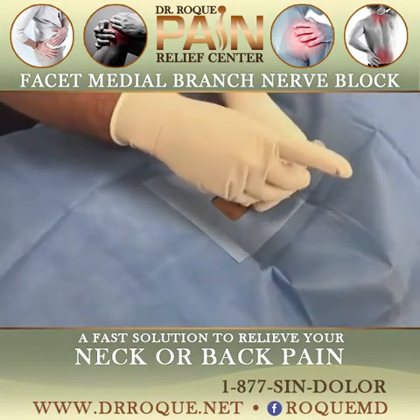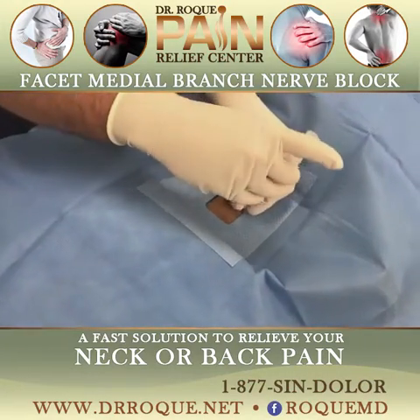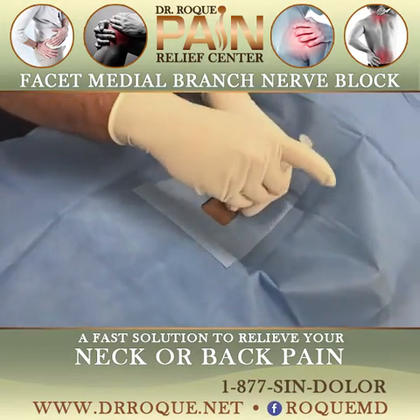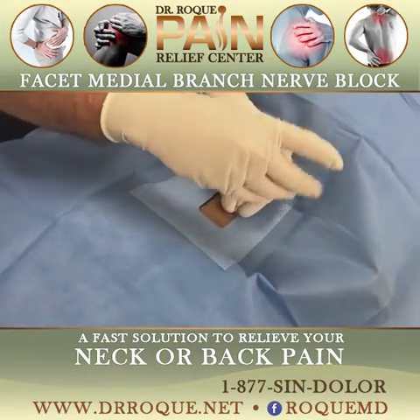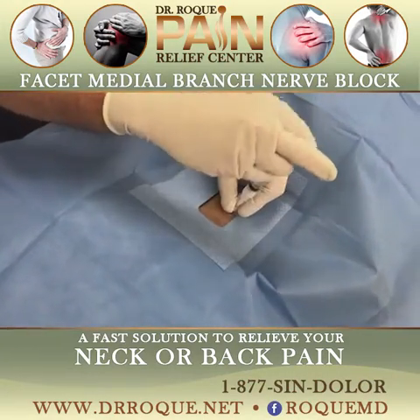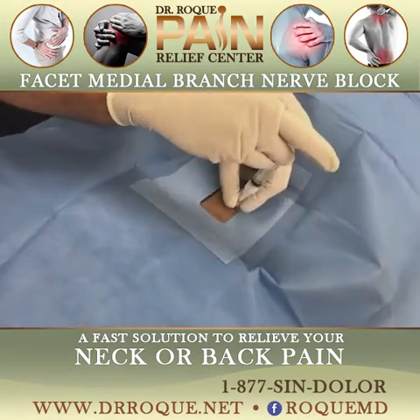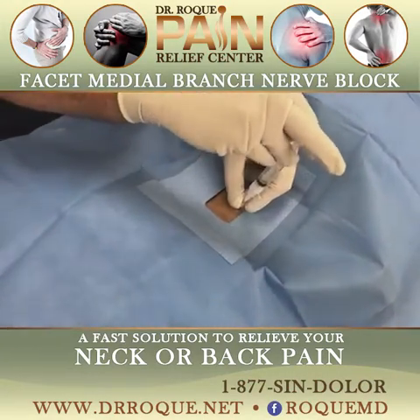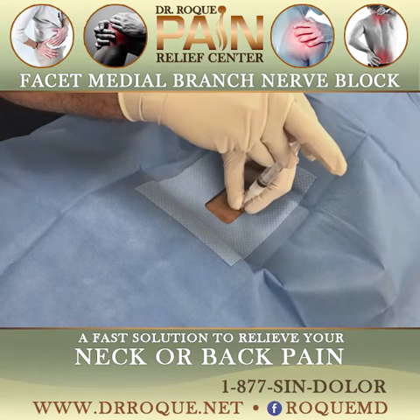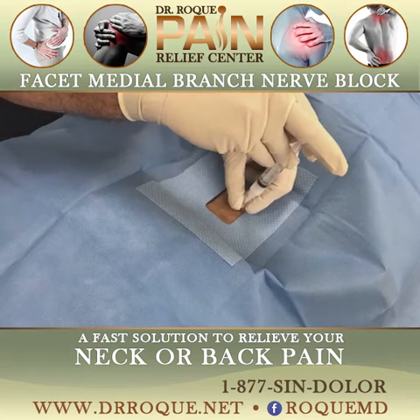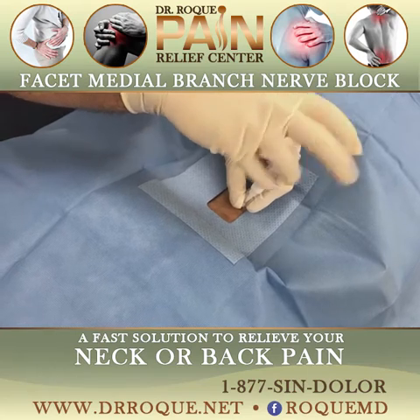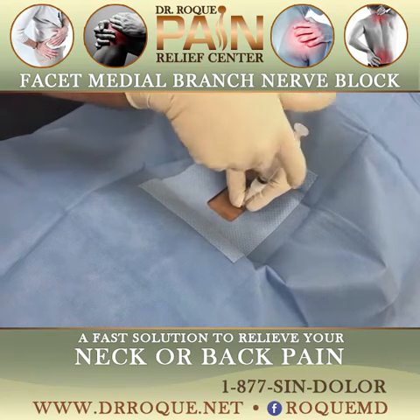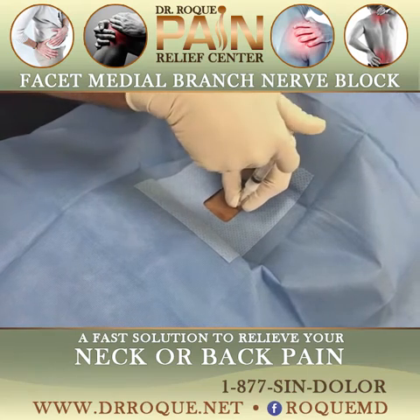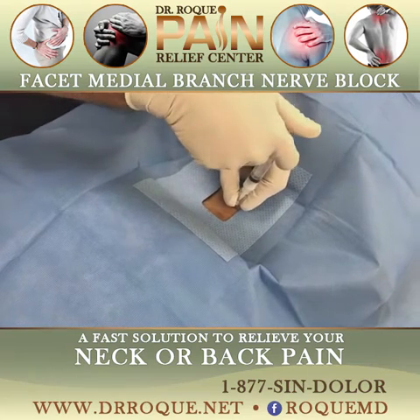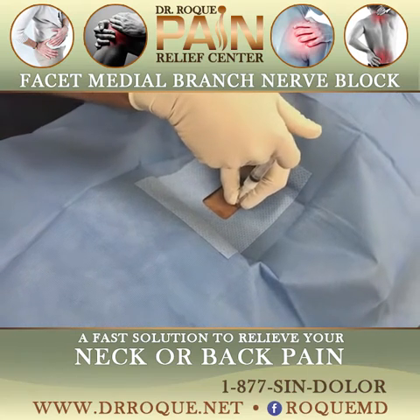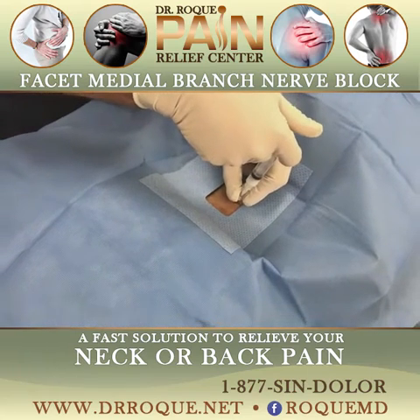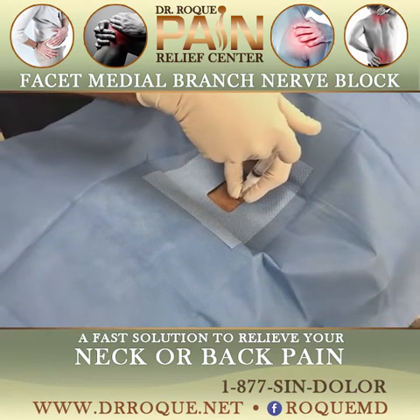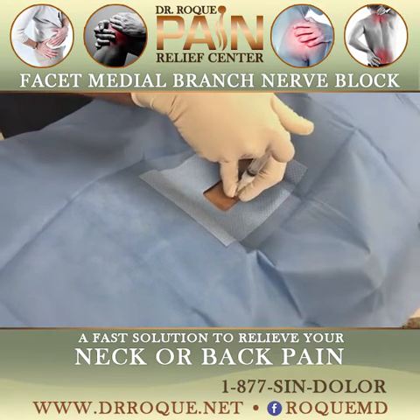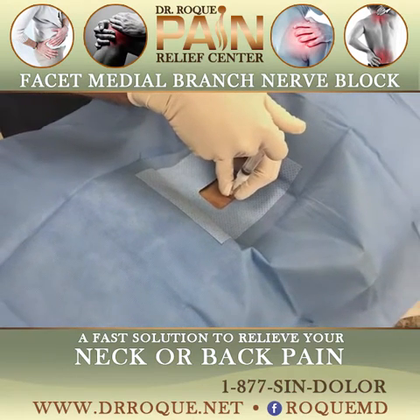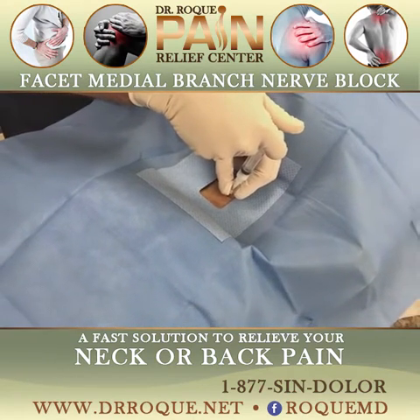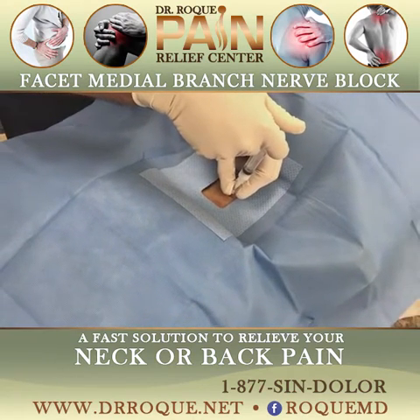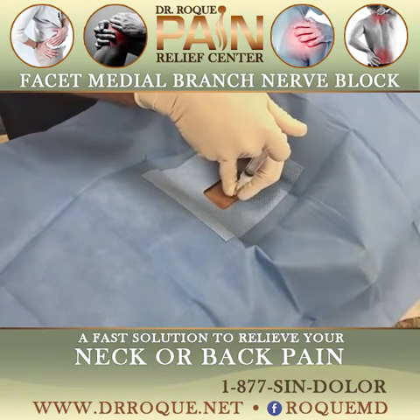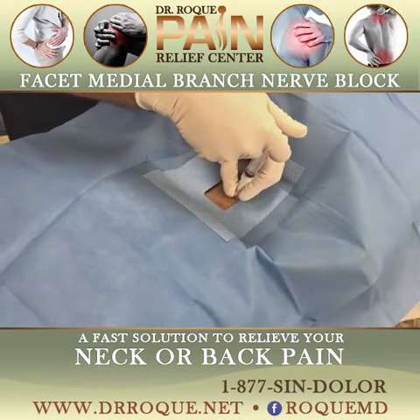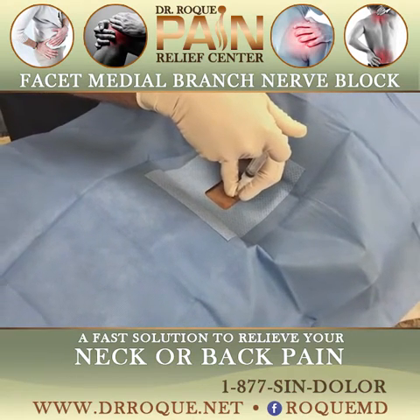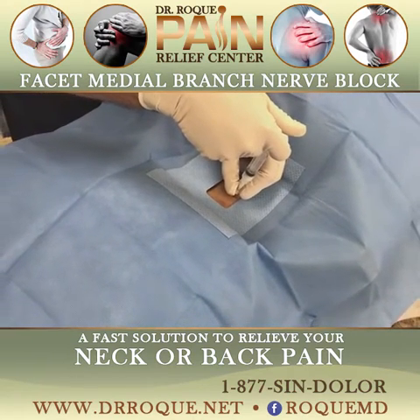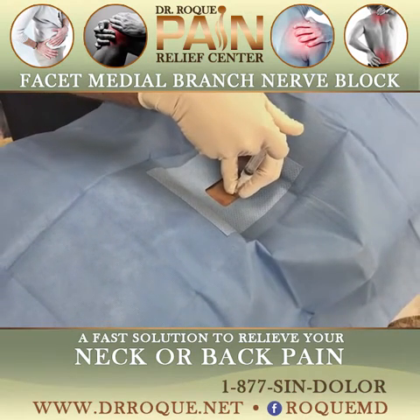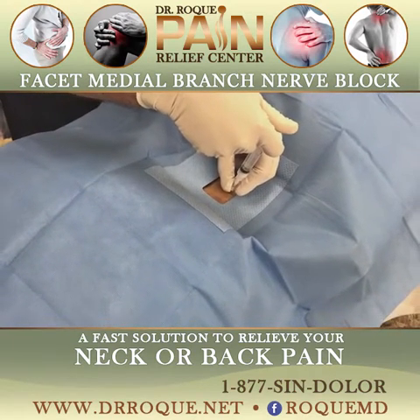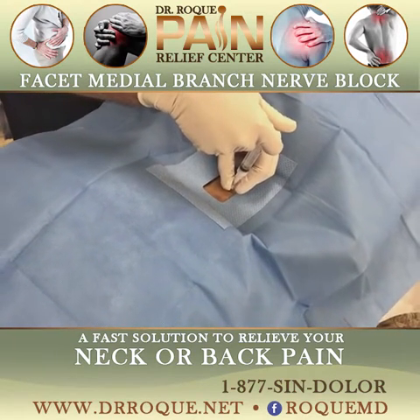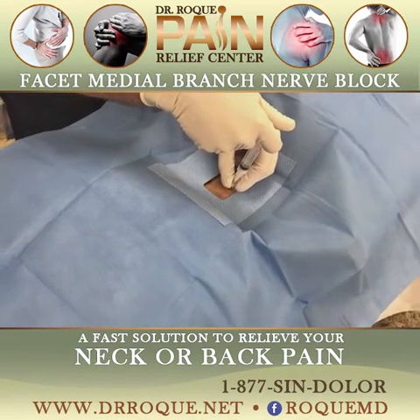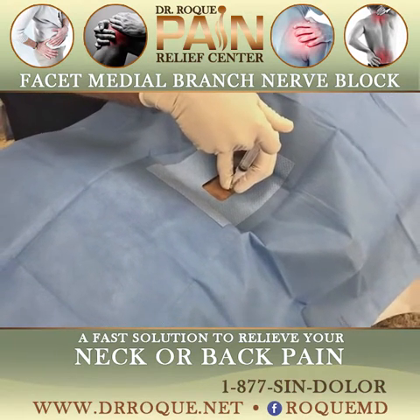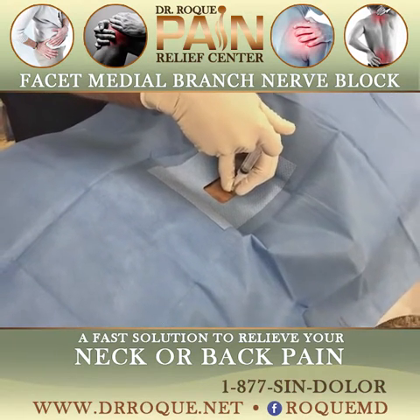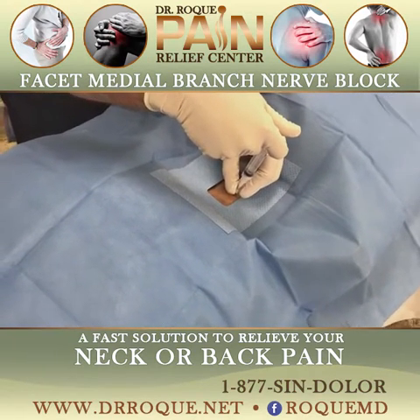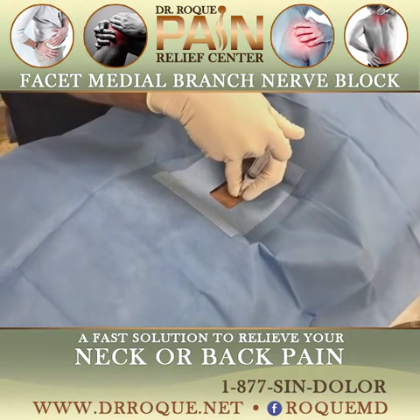Here we go. Pressure, pressure, pressure. Is that the pain? Mm-hmm.